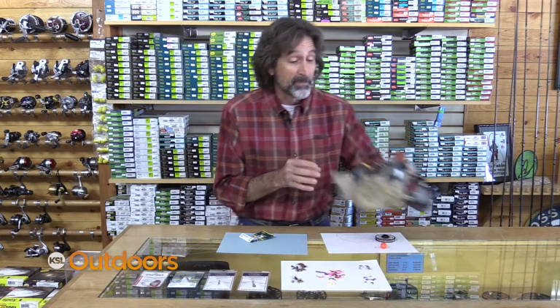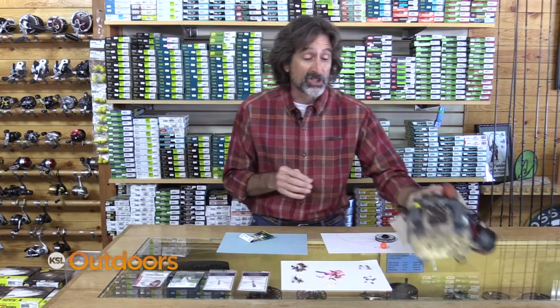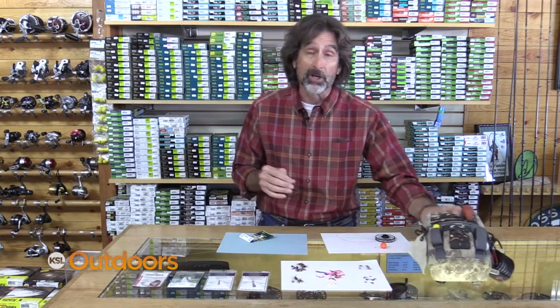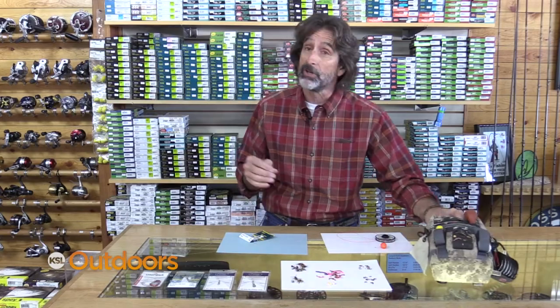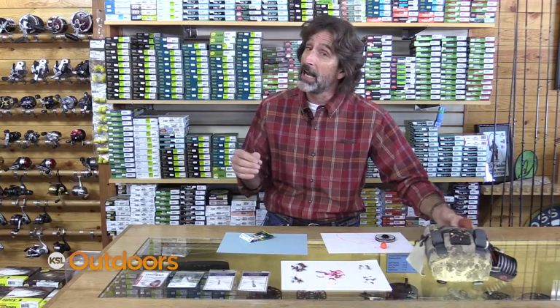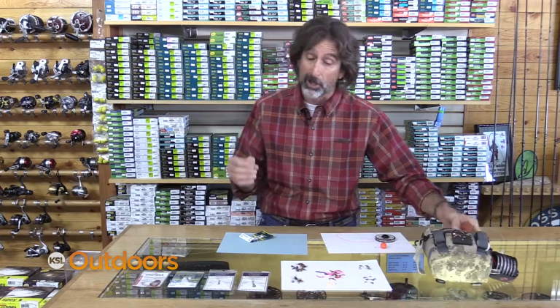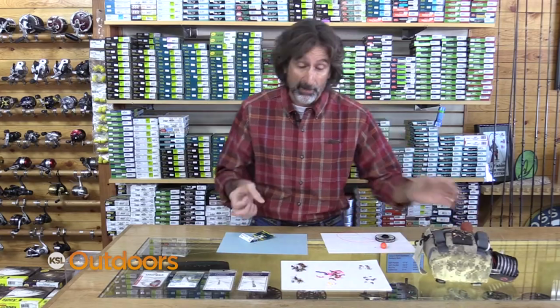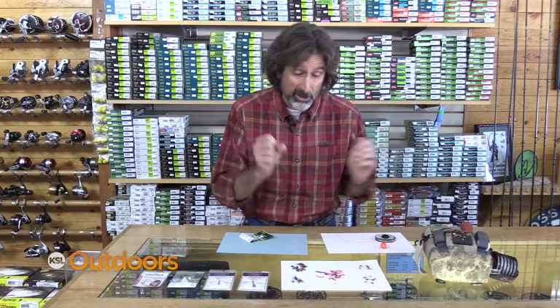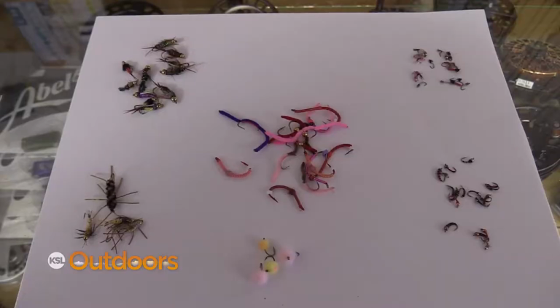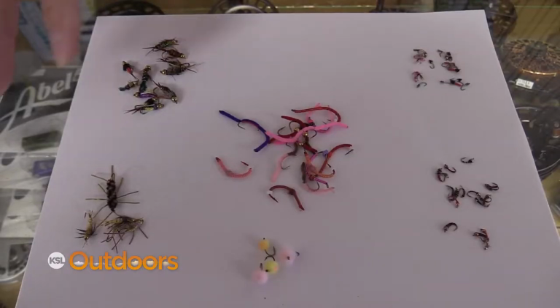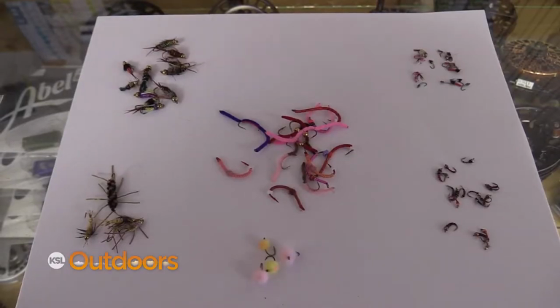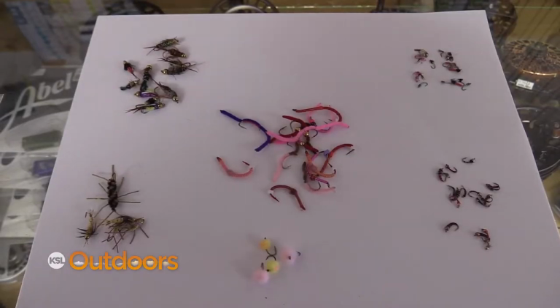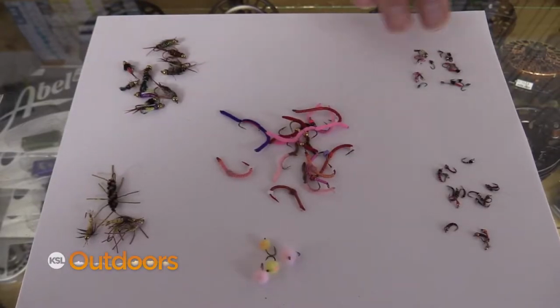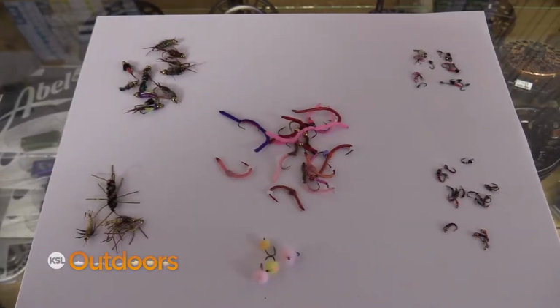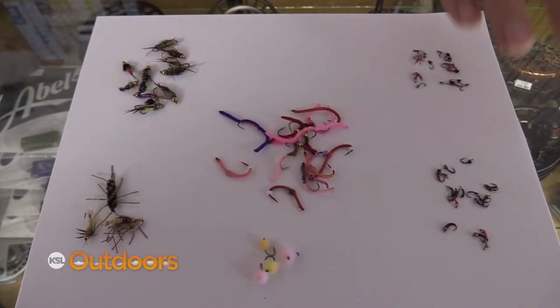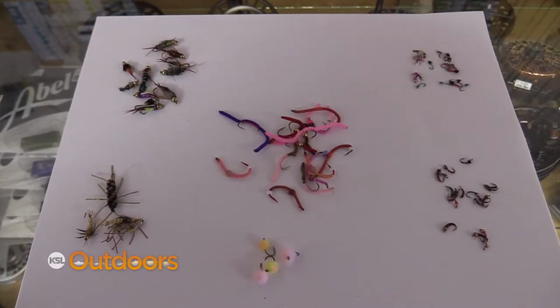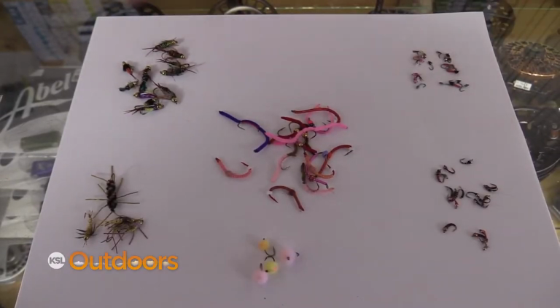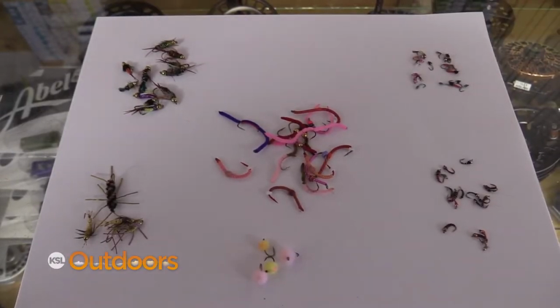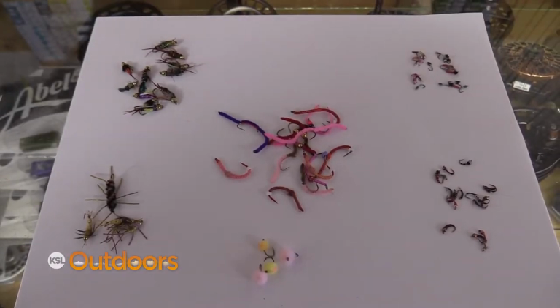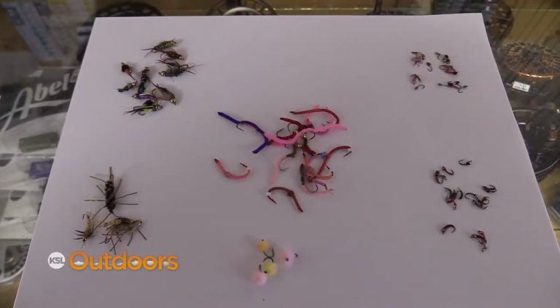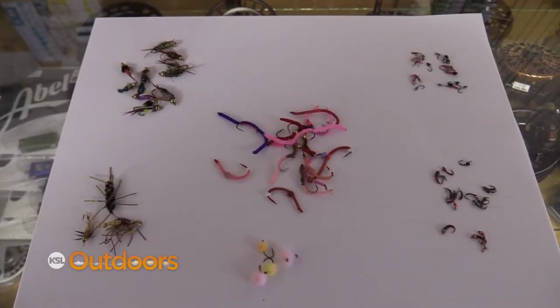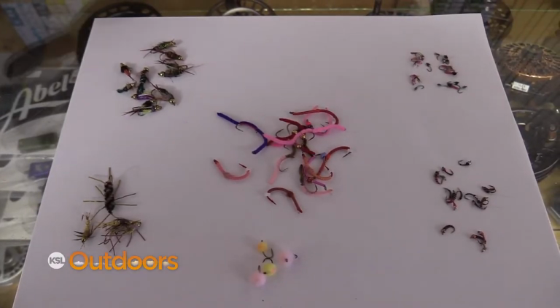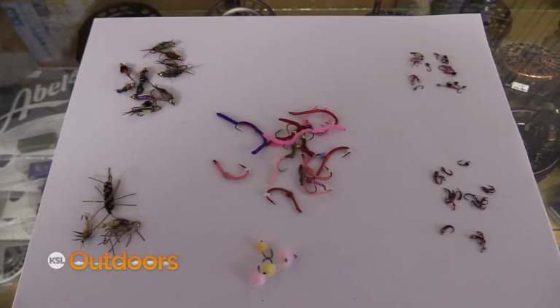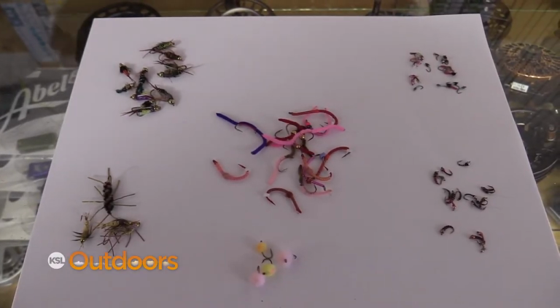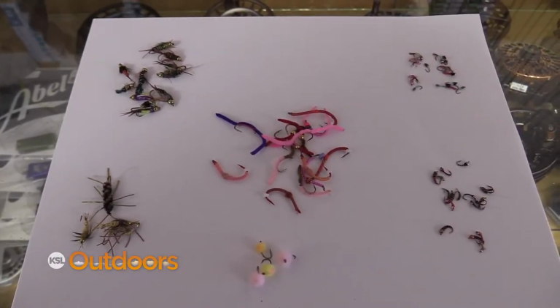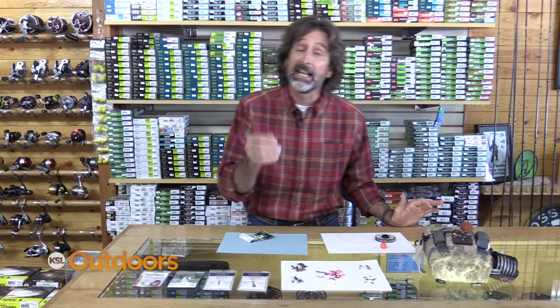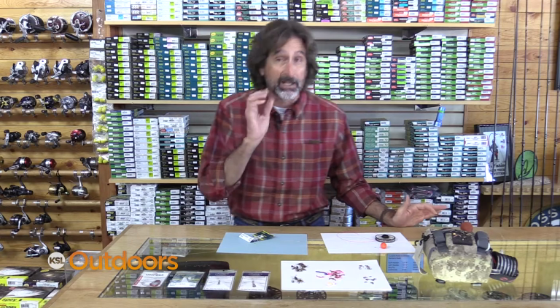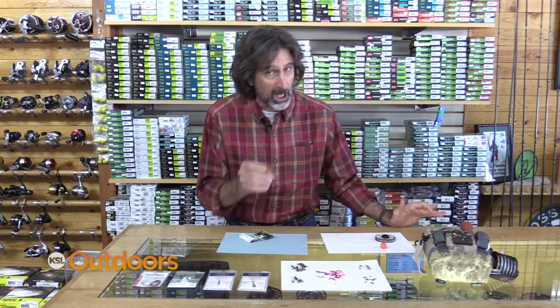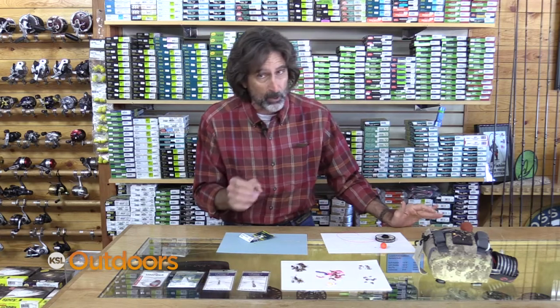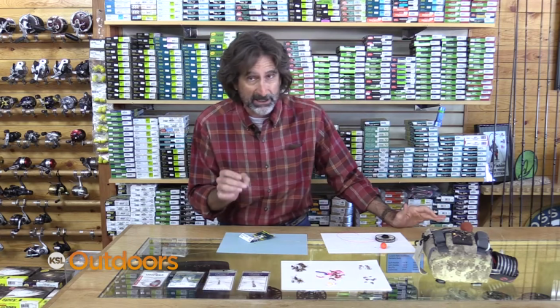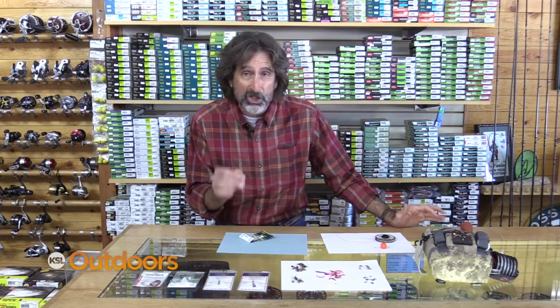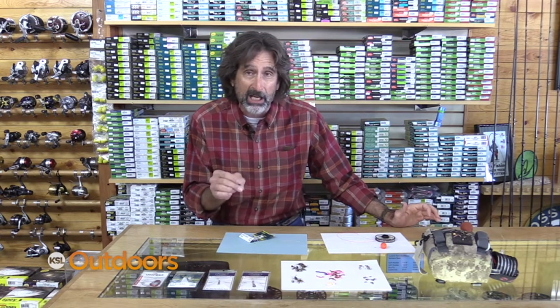This time of year, you've got to have a combination of big flies, small flies, attractors, imitators. You've got to have a variety and you've got to be willing to change.